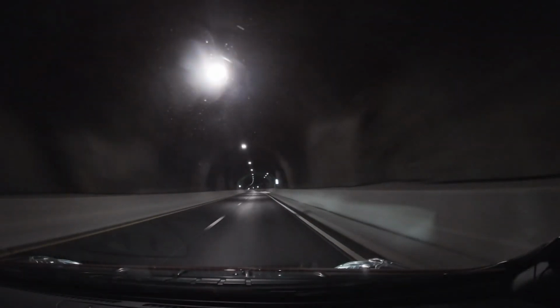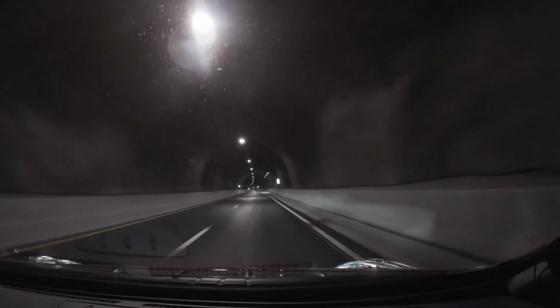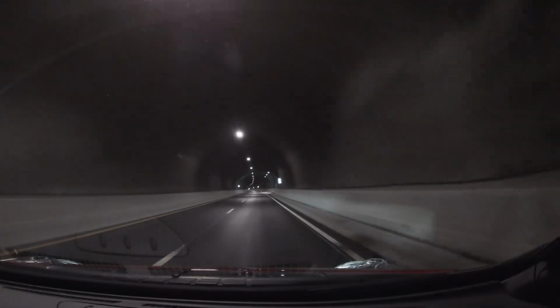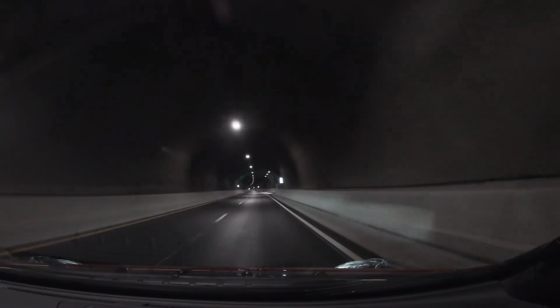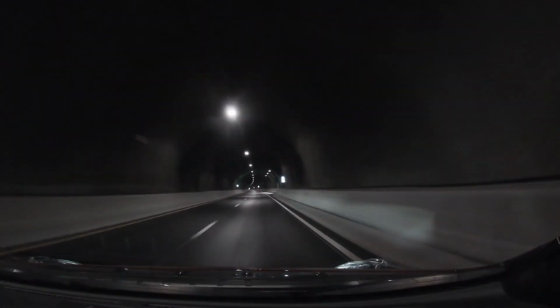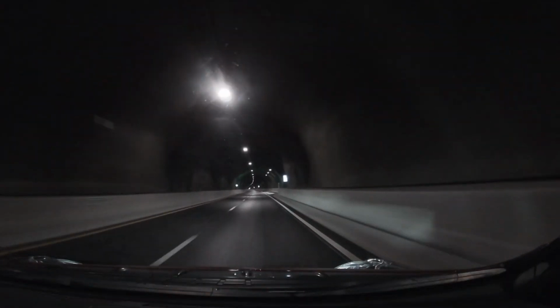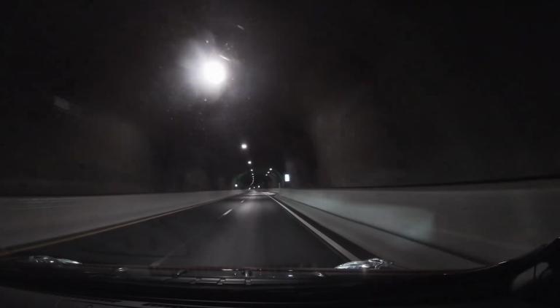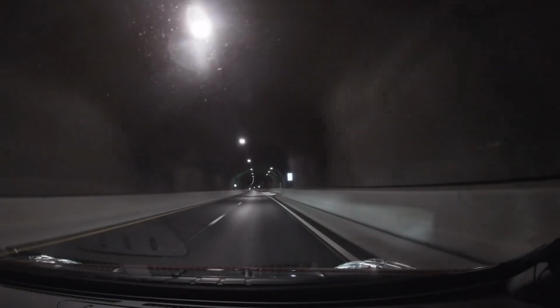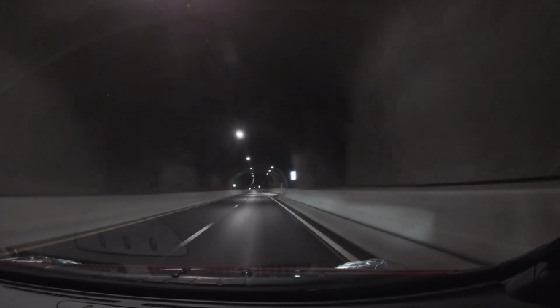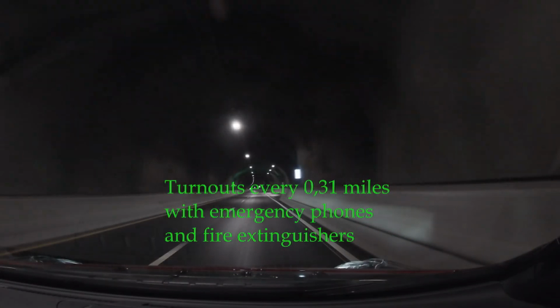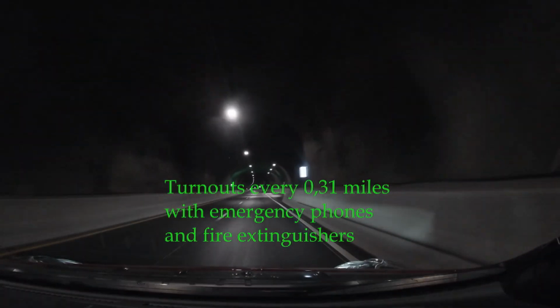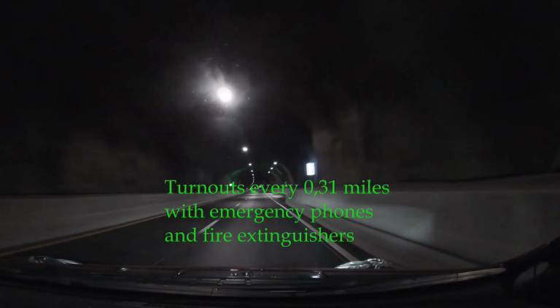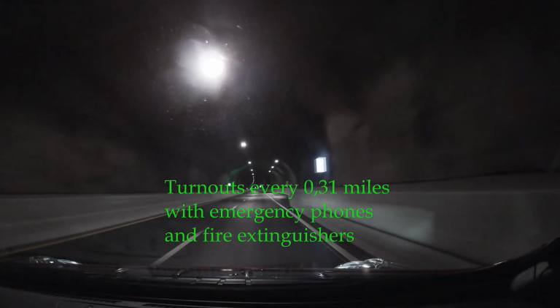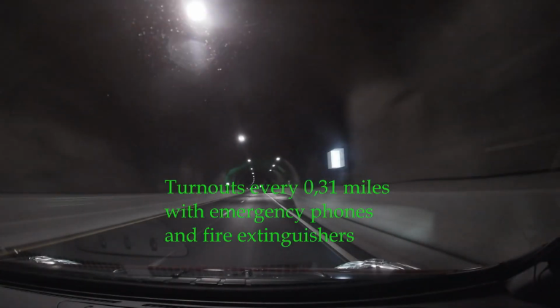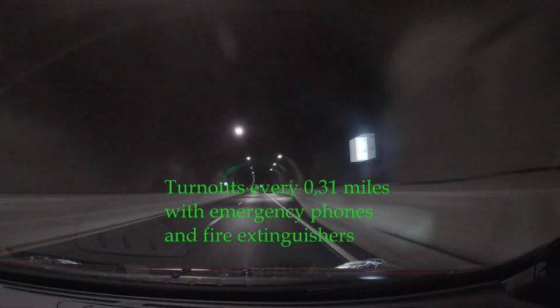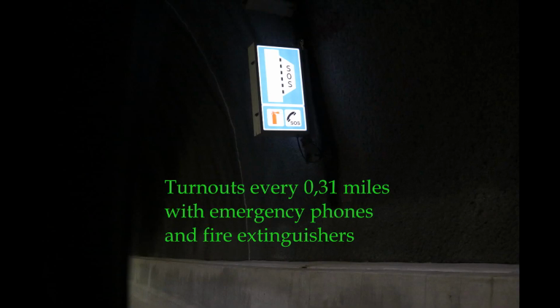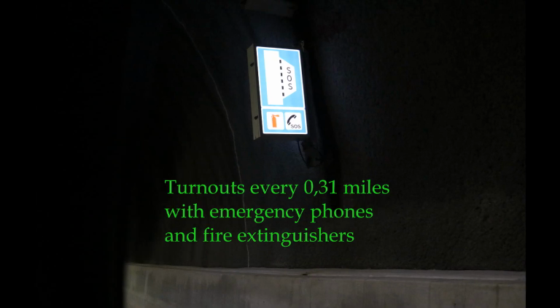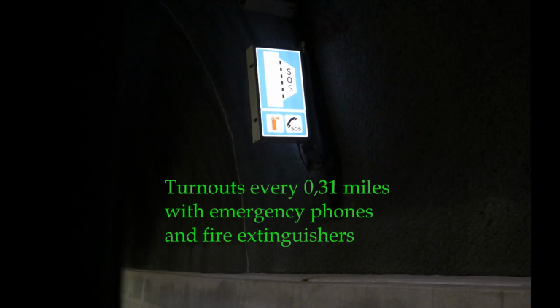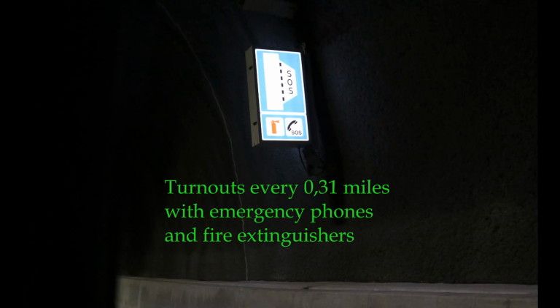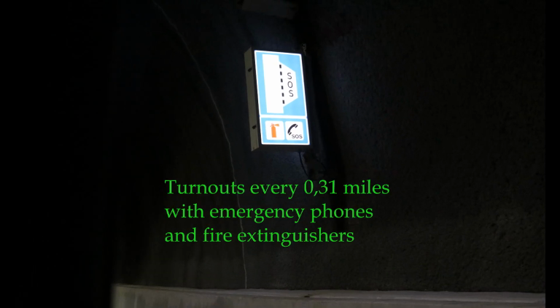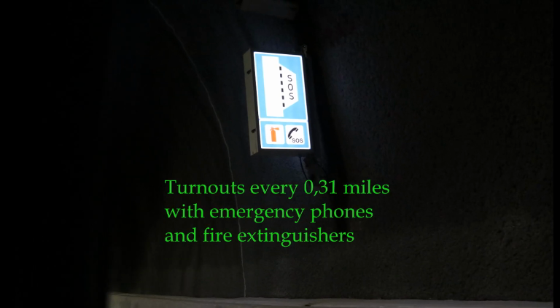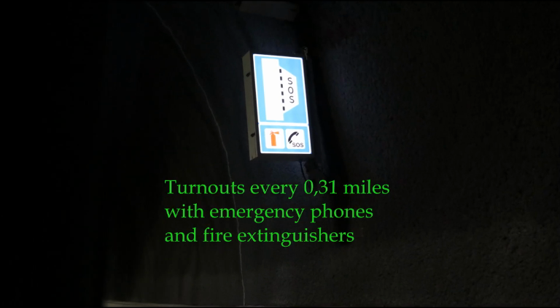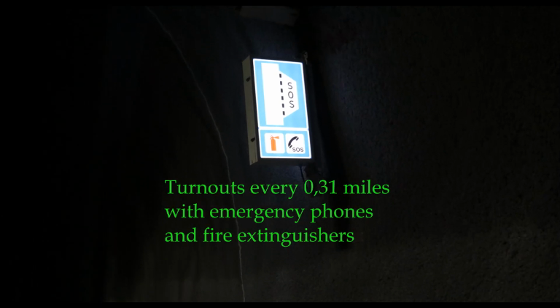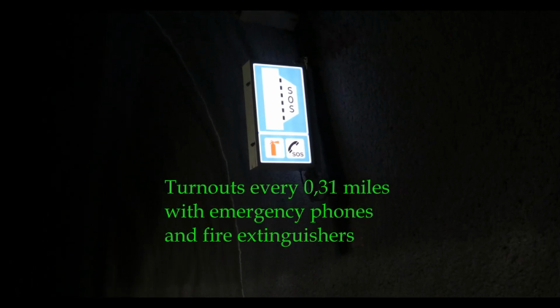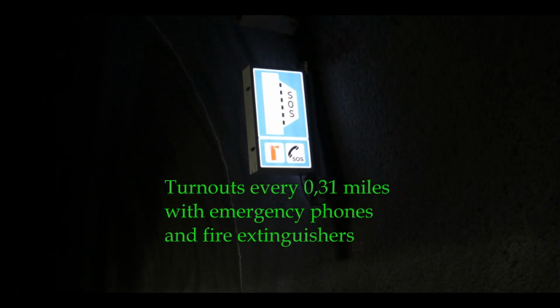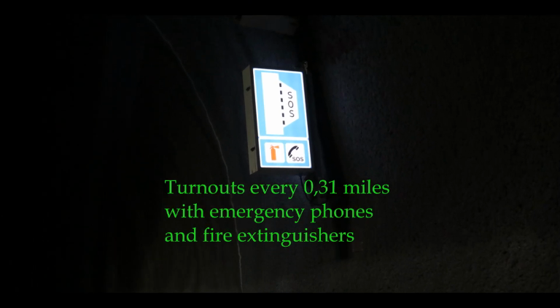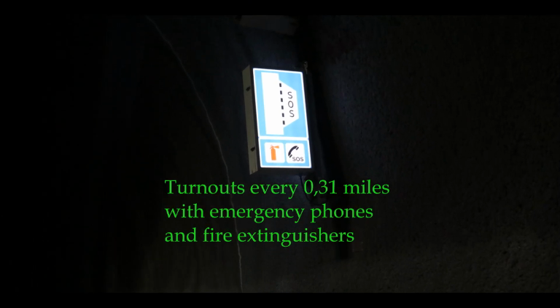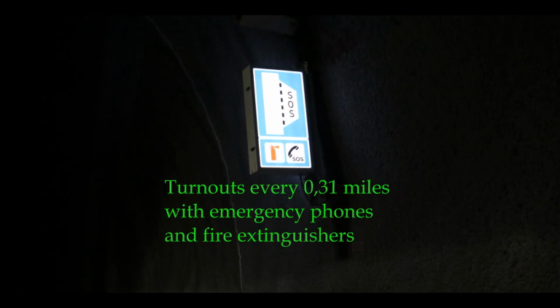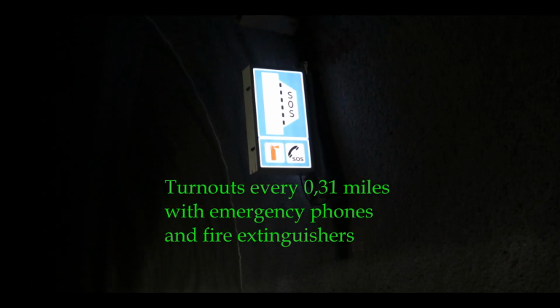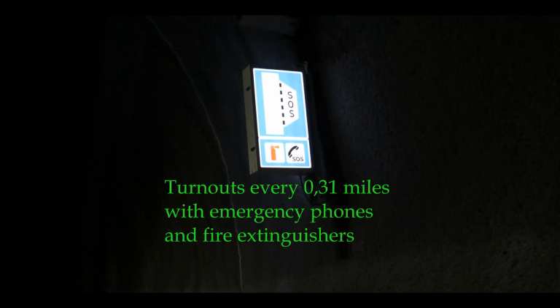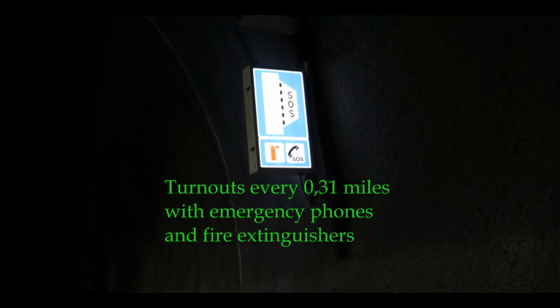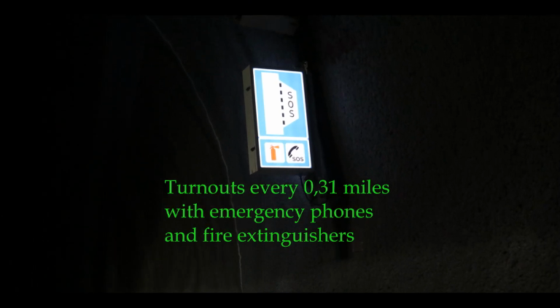Every 500 meters — that is less than a third of a mile — there are turnouts.